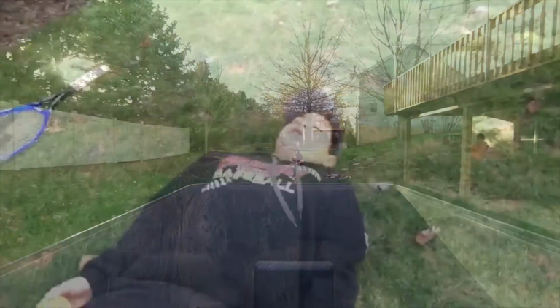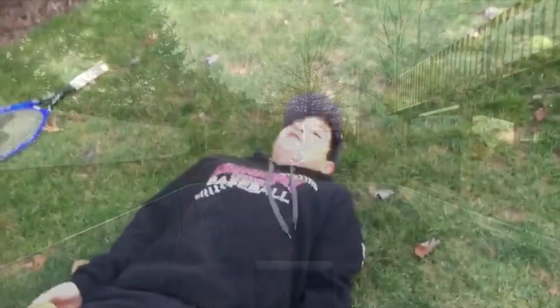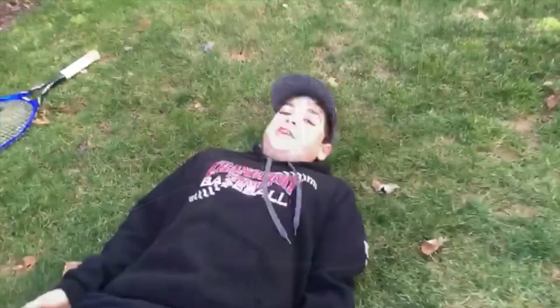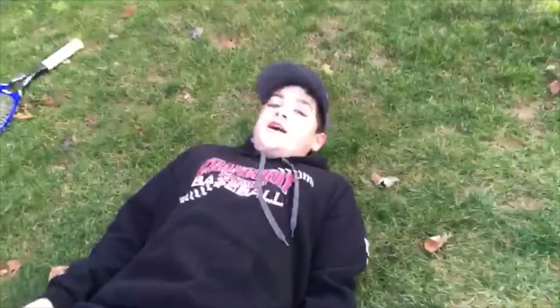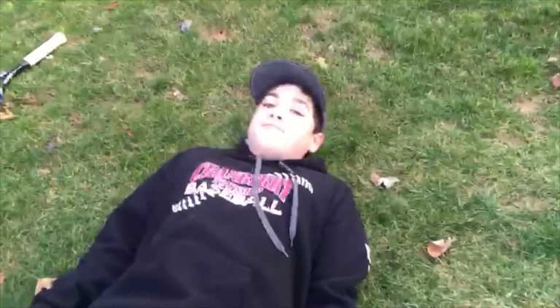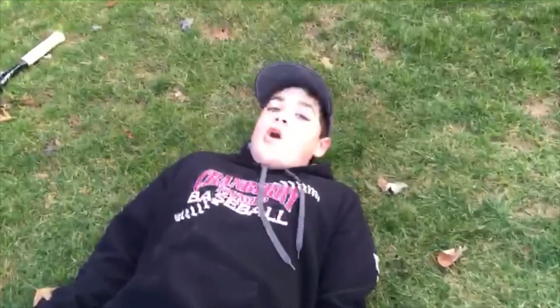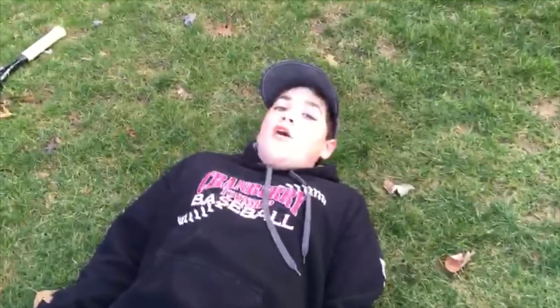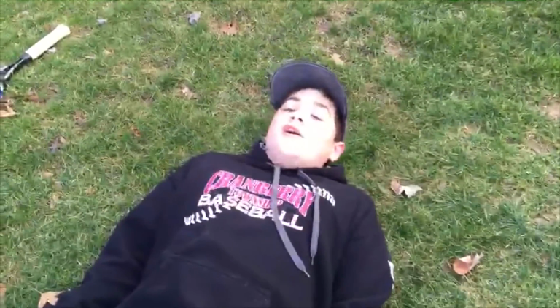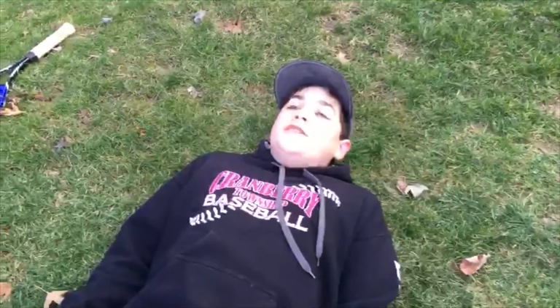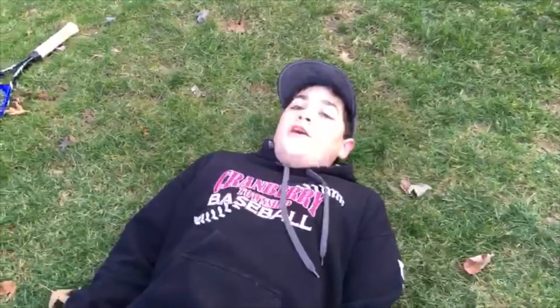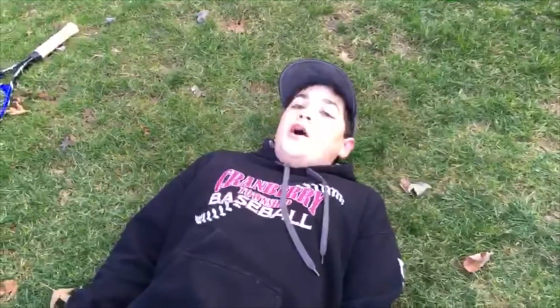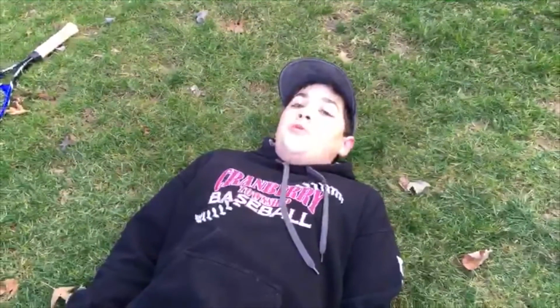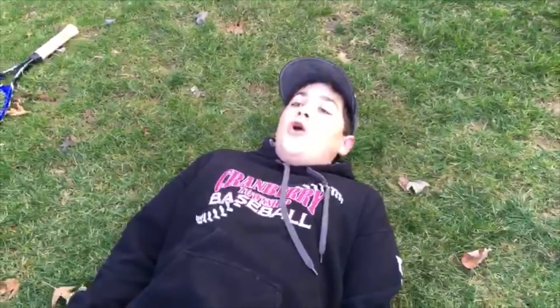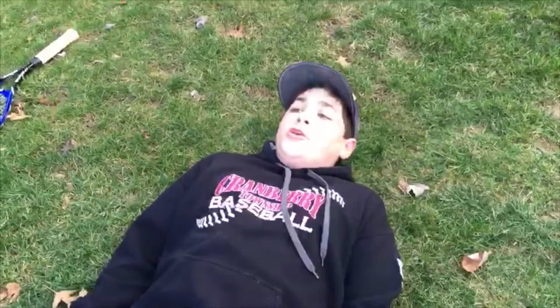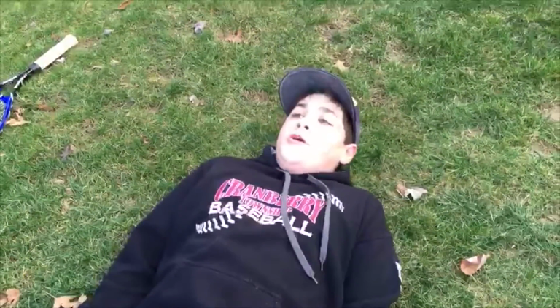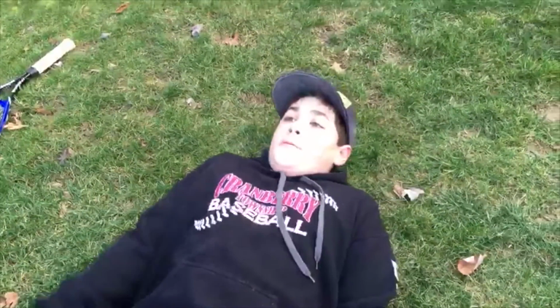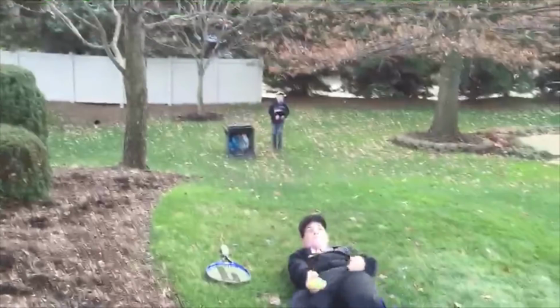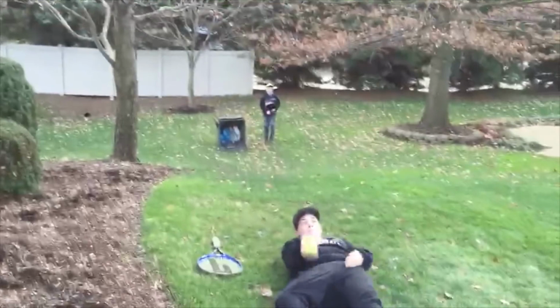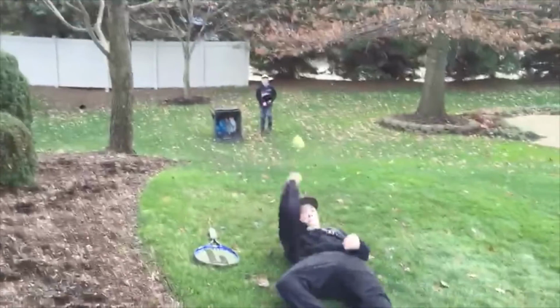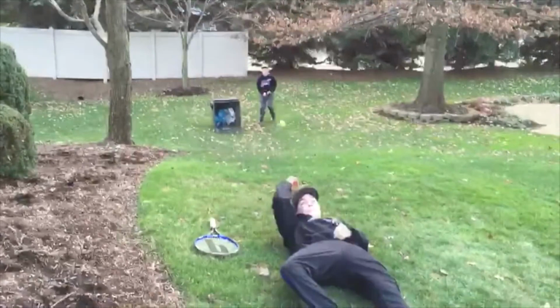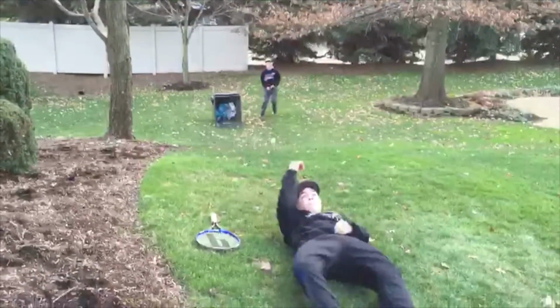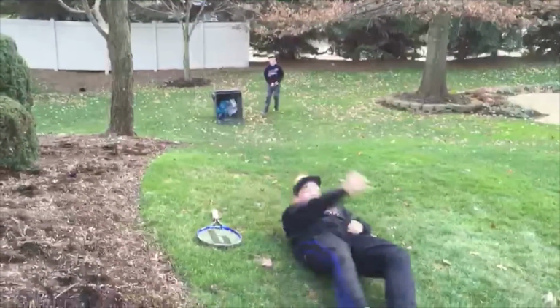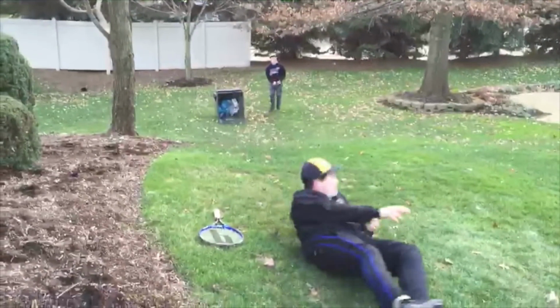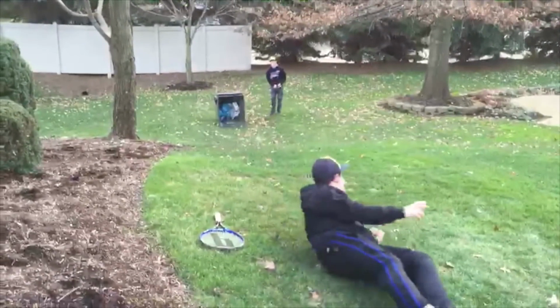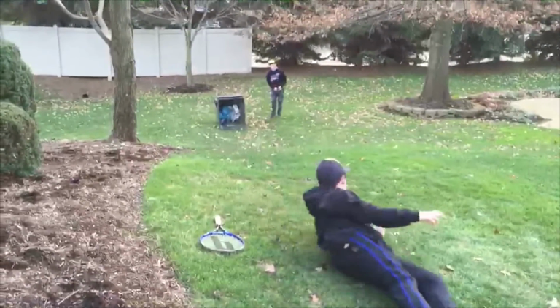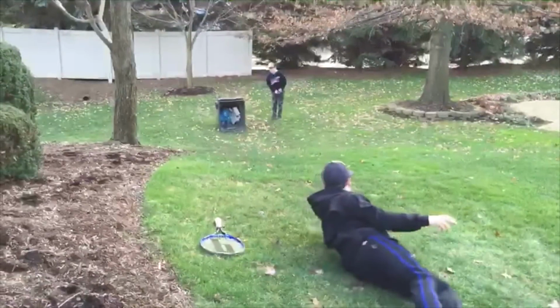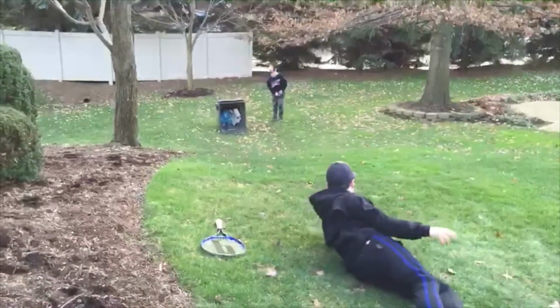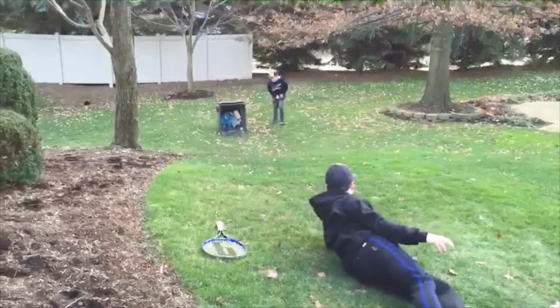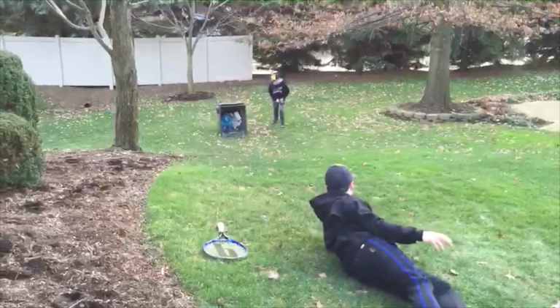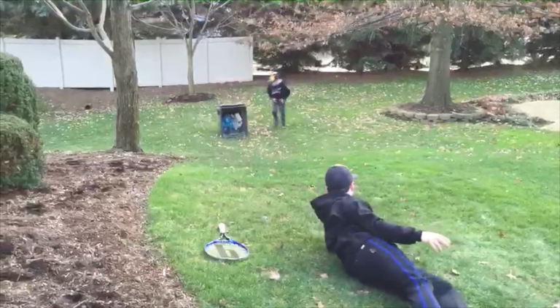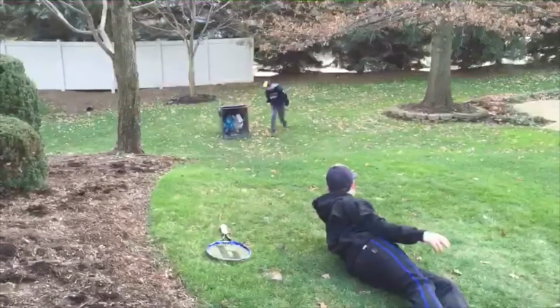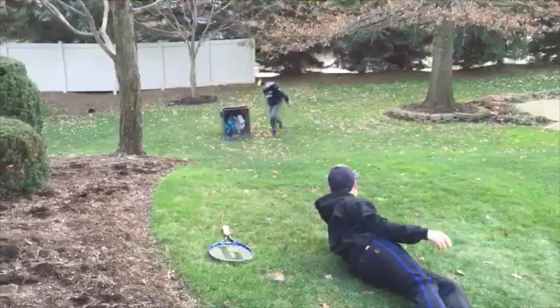This is Tennis Ball Downhill Roller. Woo!